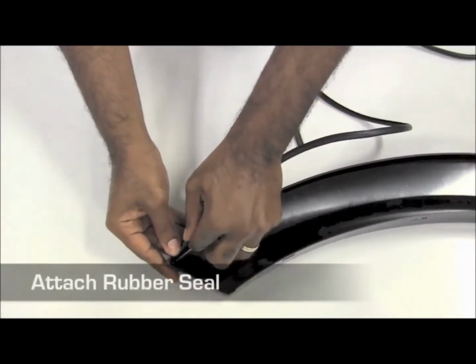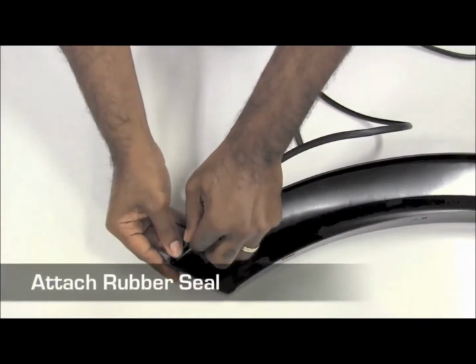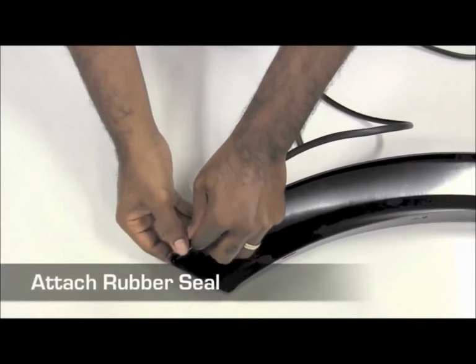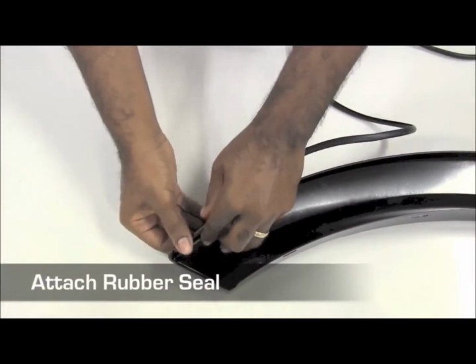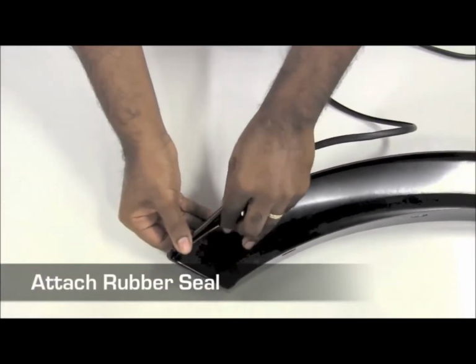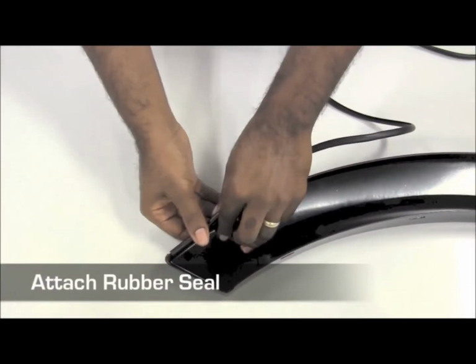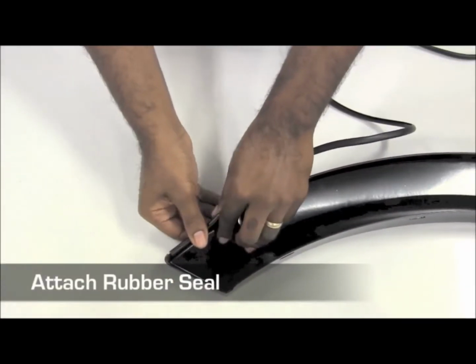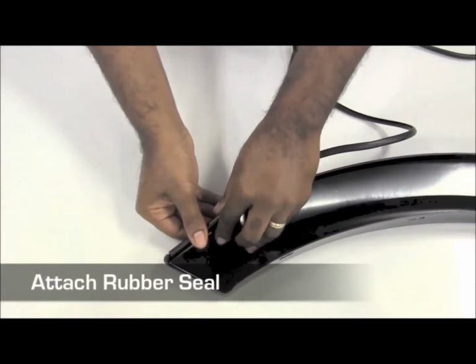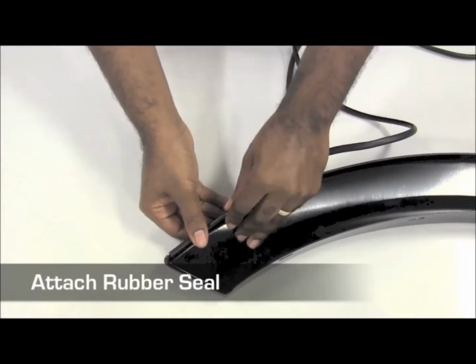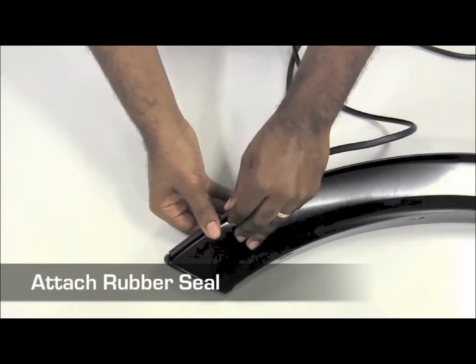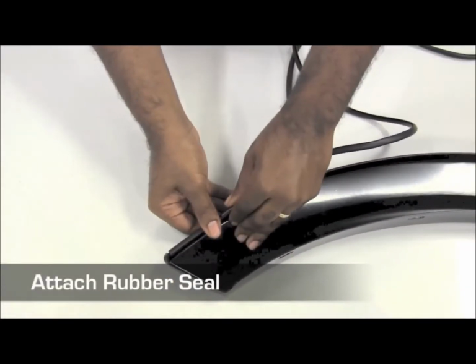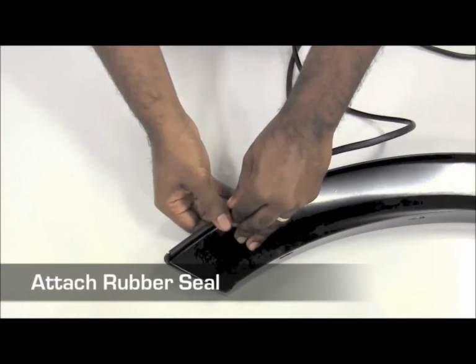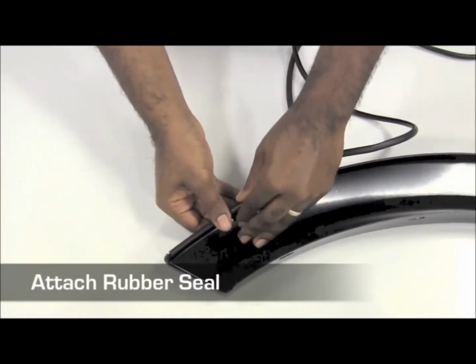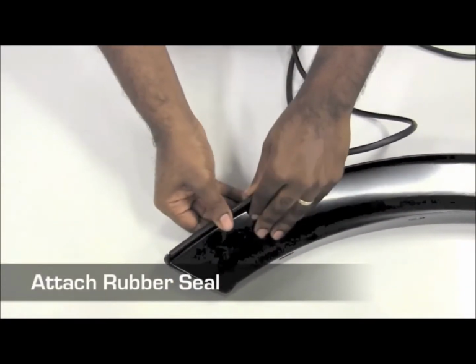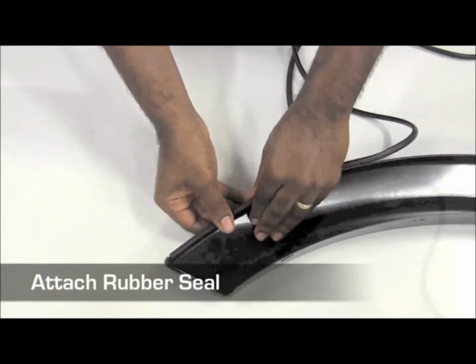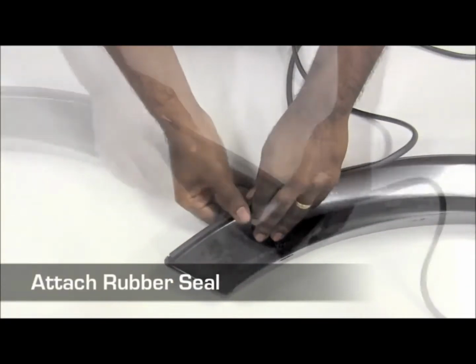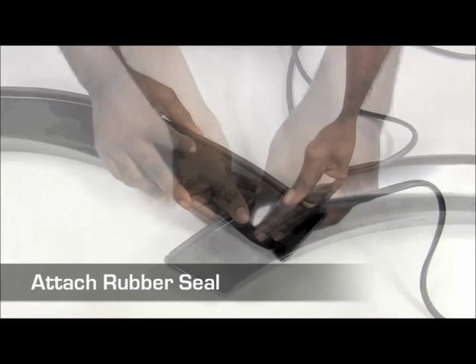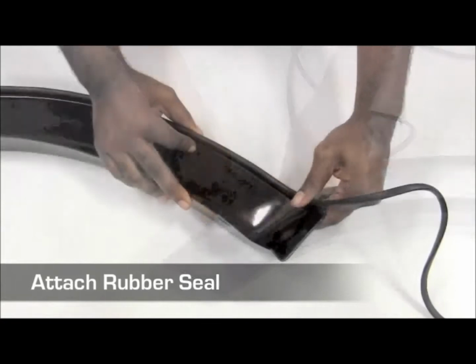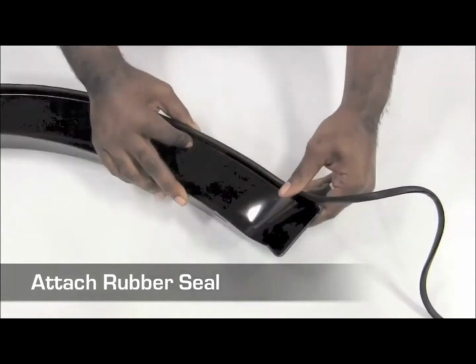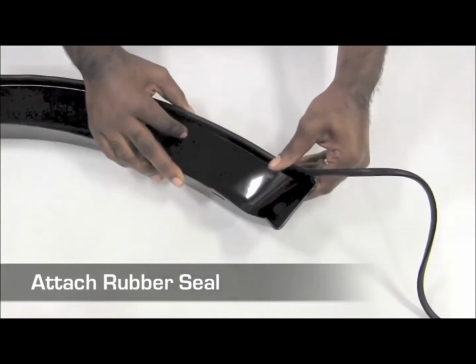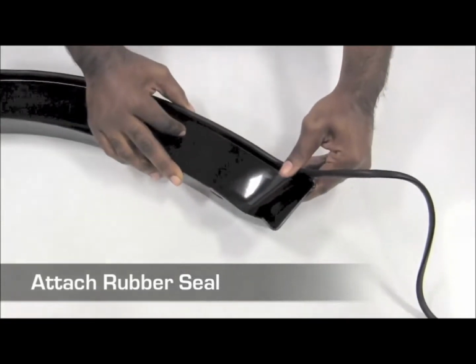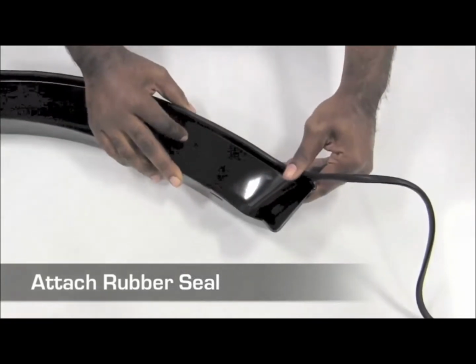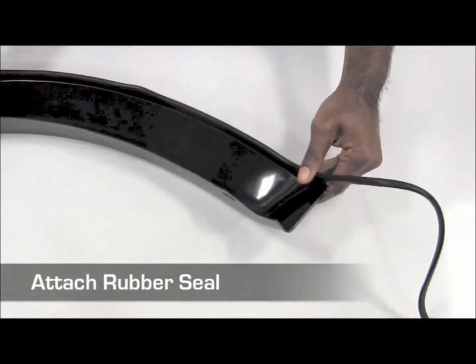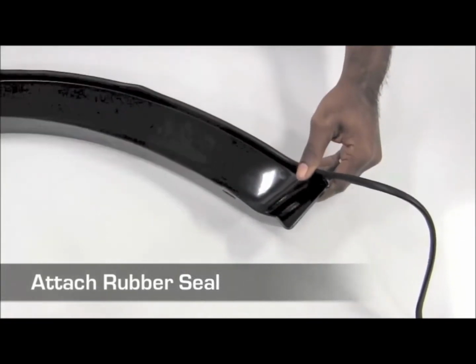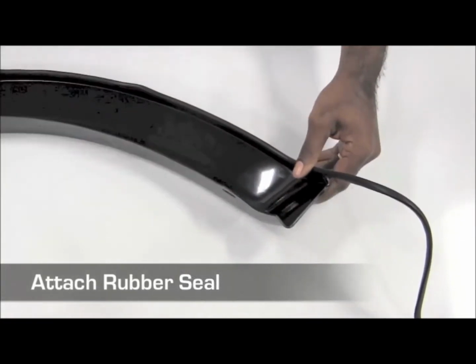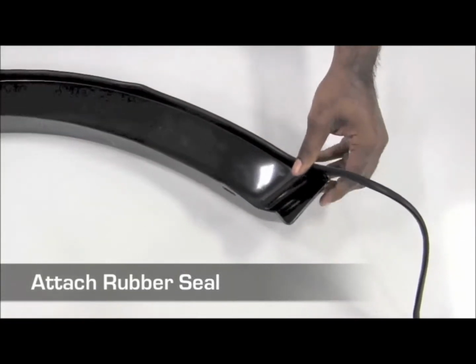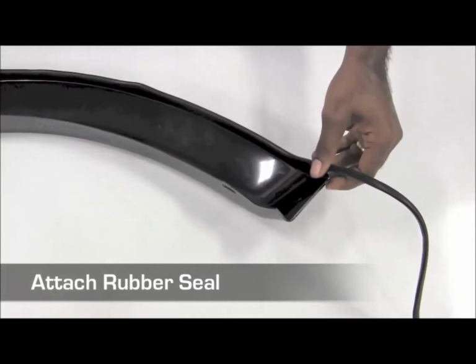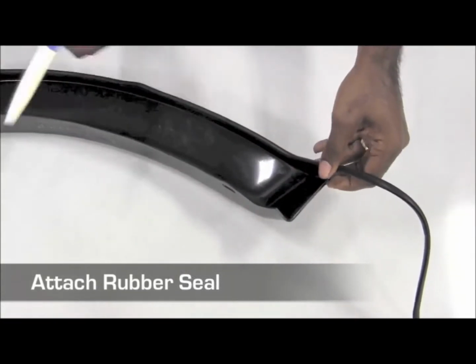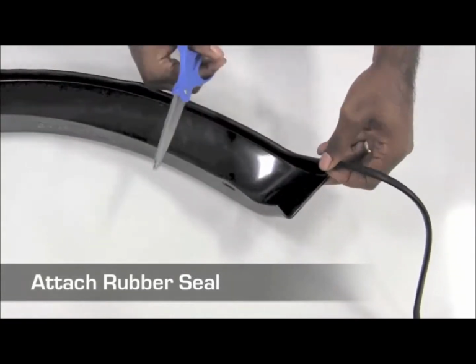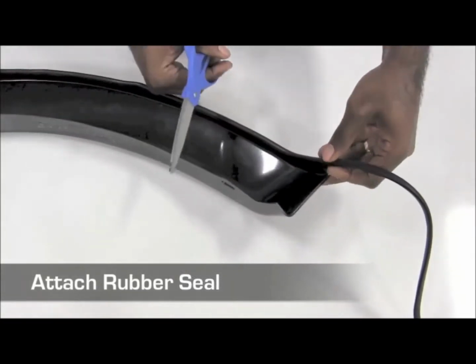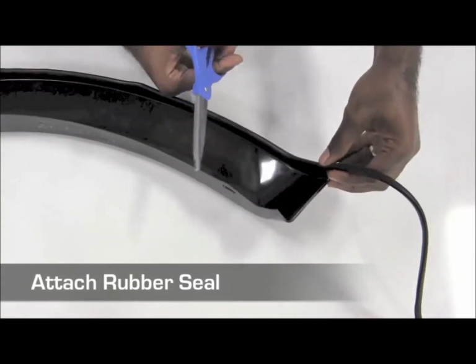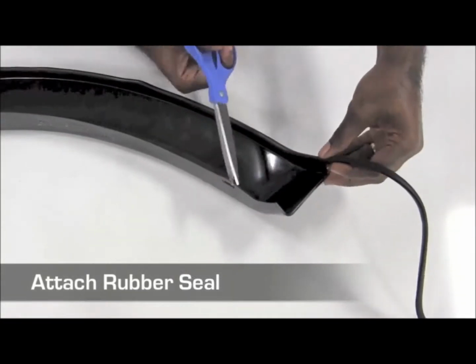Next, attach the rubber seal from one end of the flare to the other end and cut off the extra material.